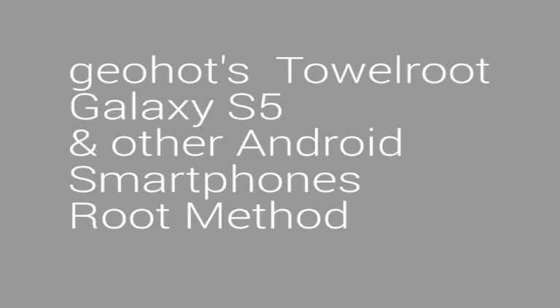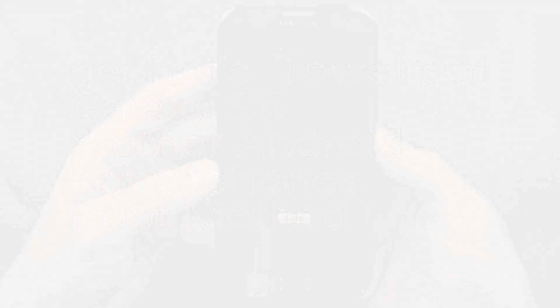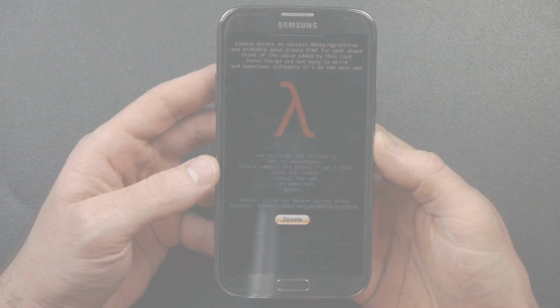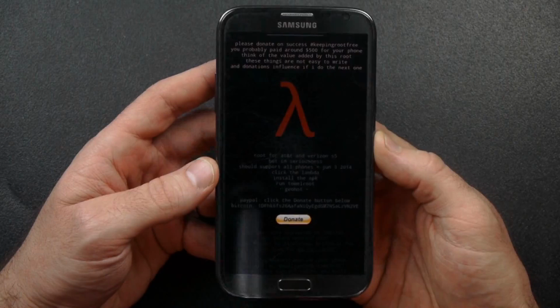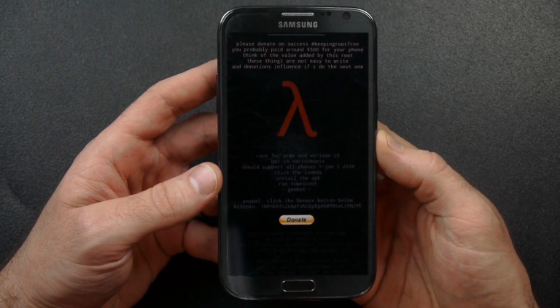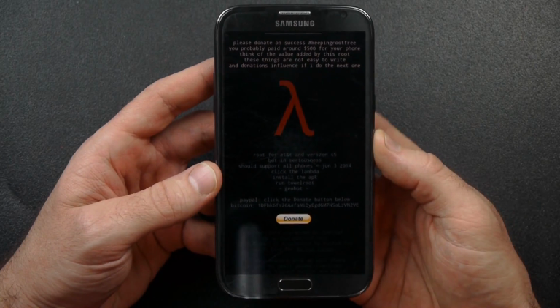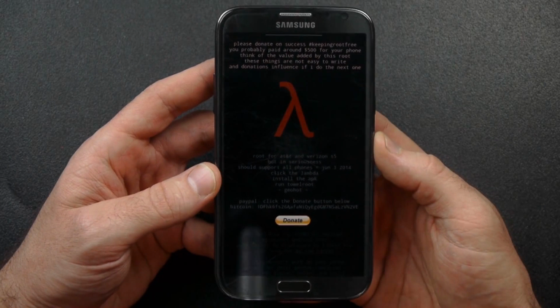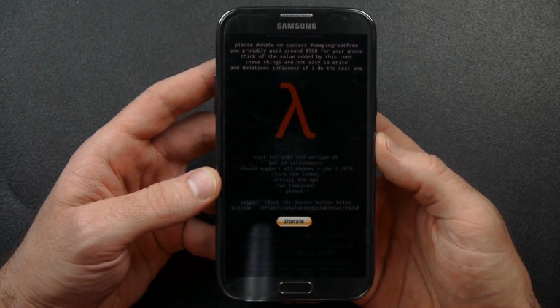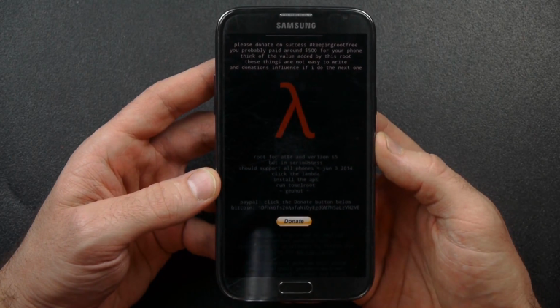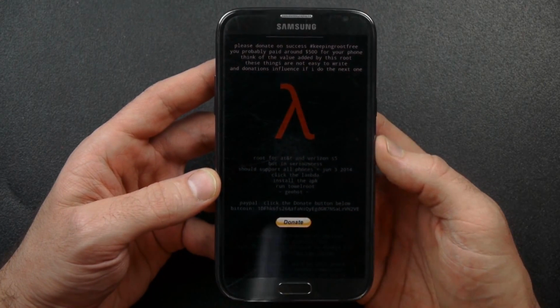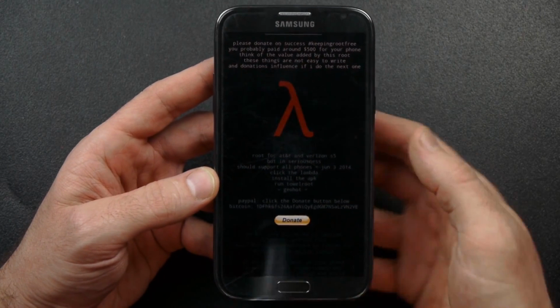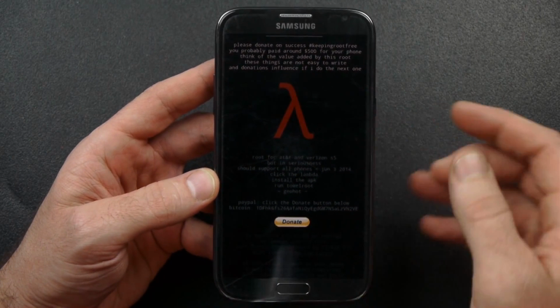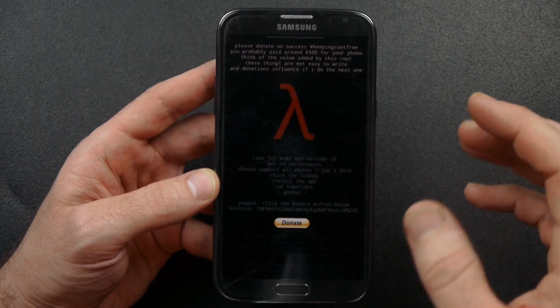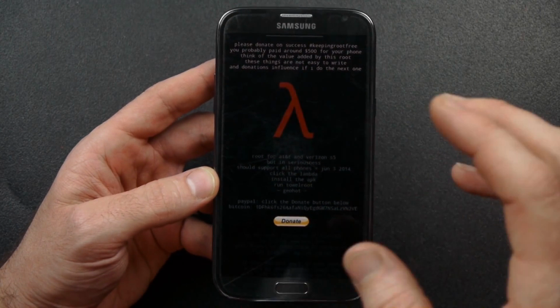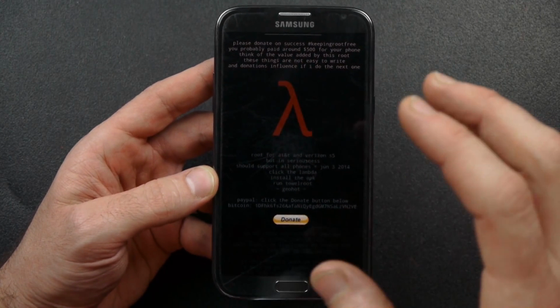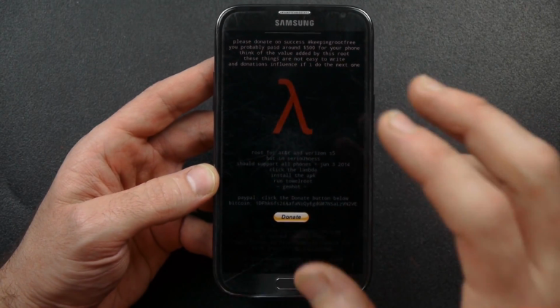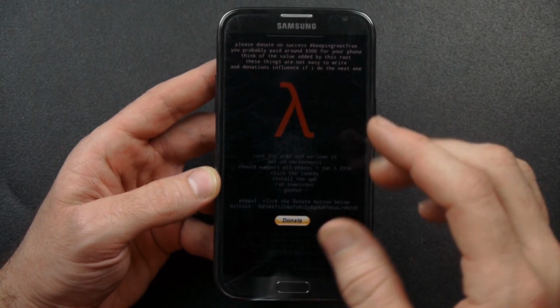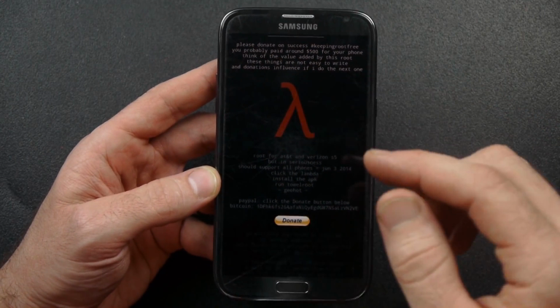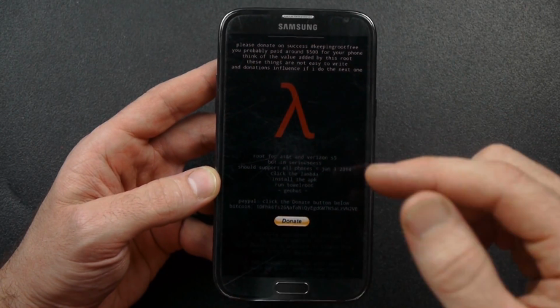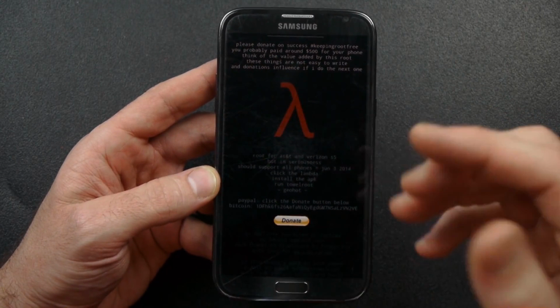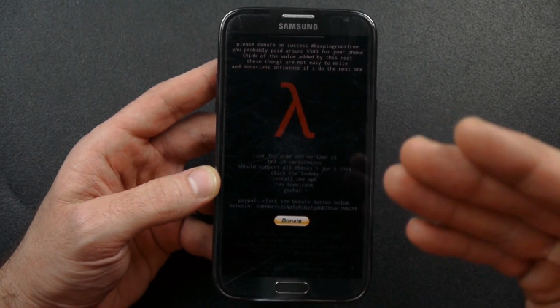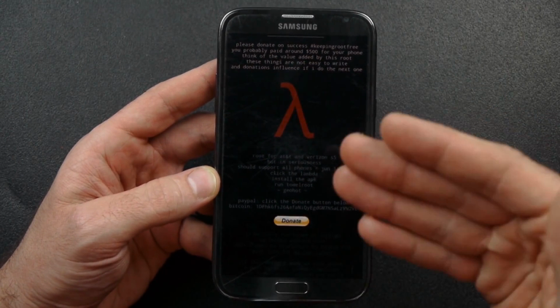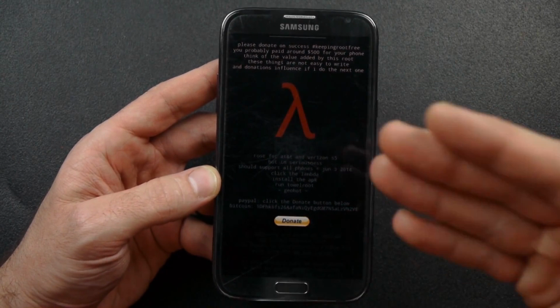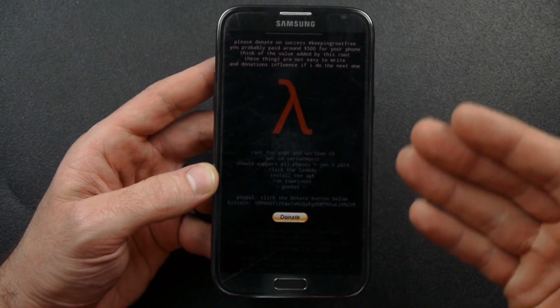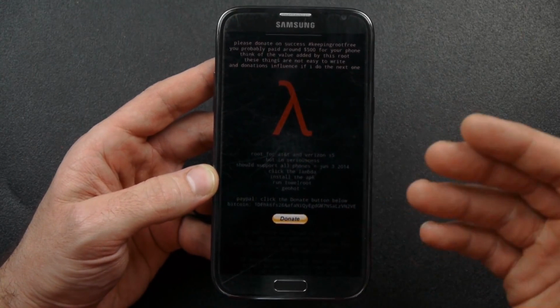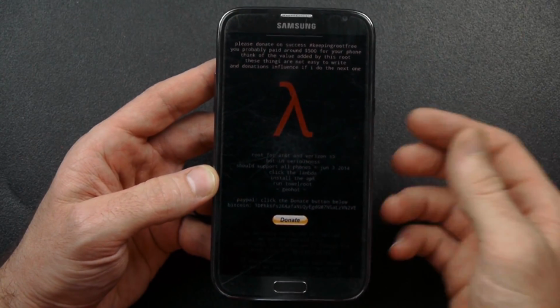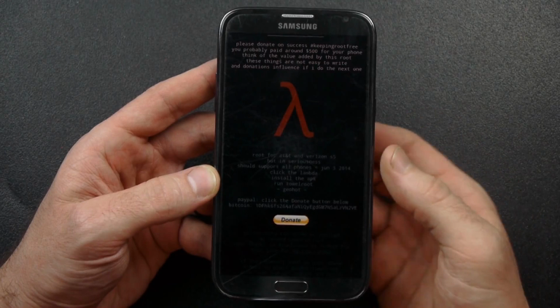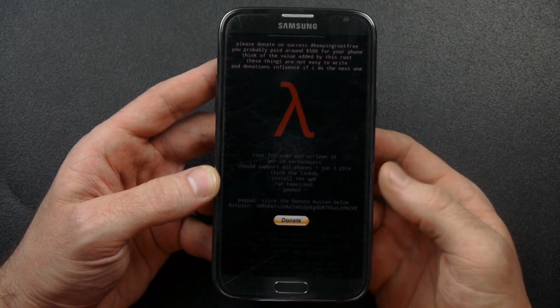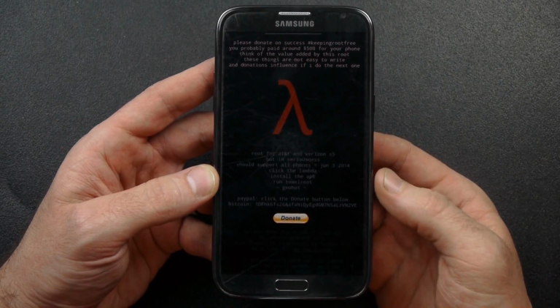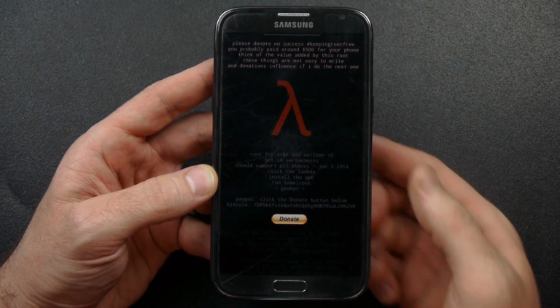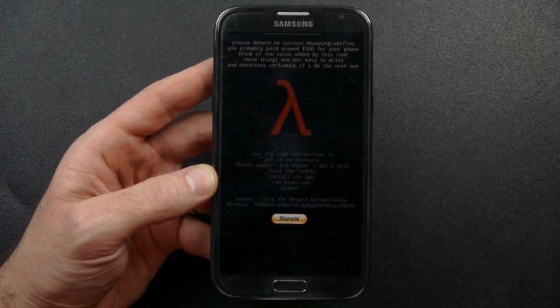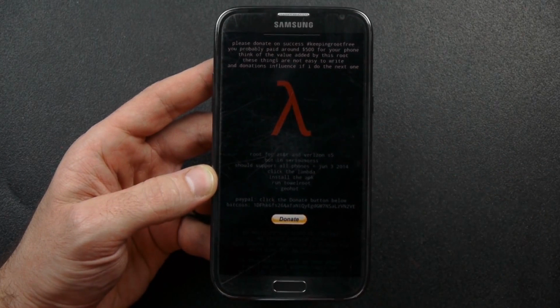Hey guys, what's up? MoonyV123 coming to you today. In this video I want to show you a quick and easy way to root your Android smartphone.